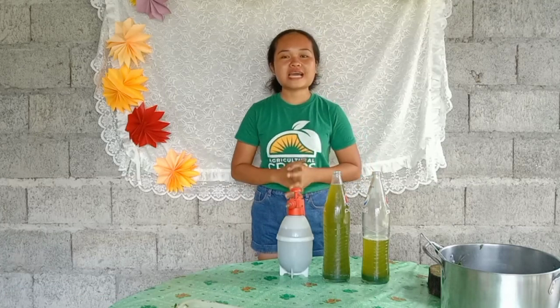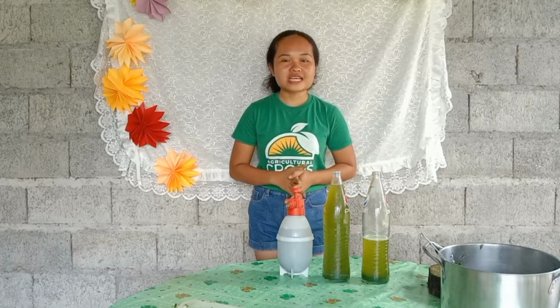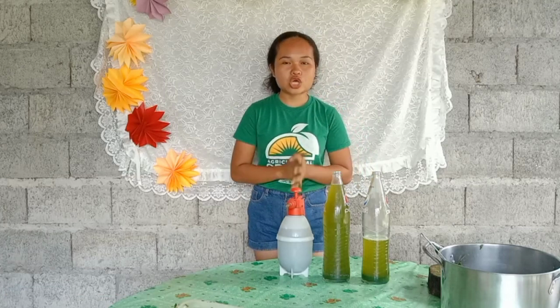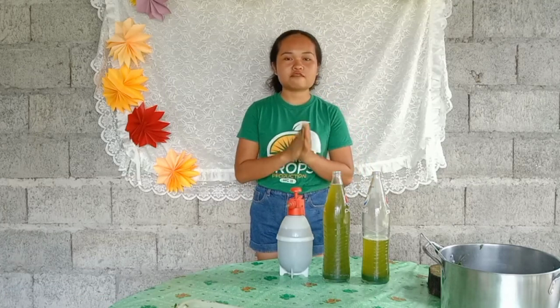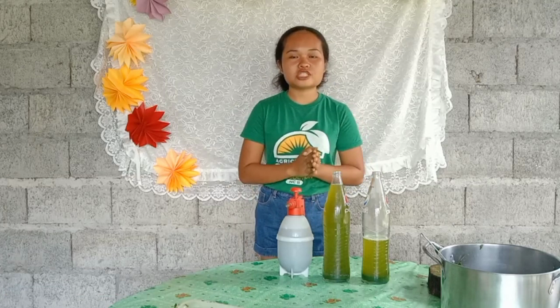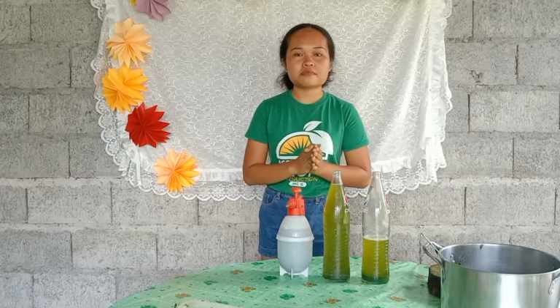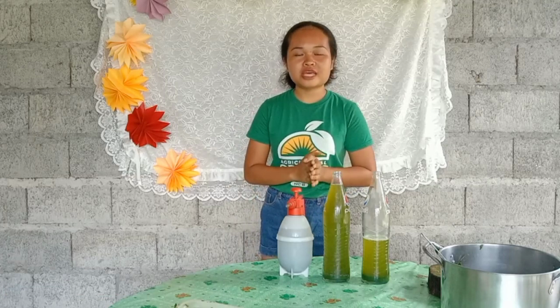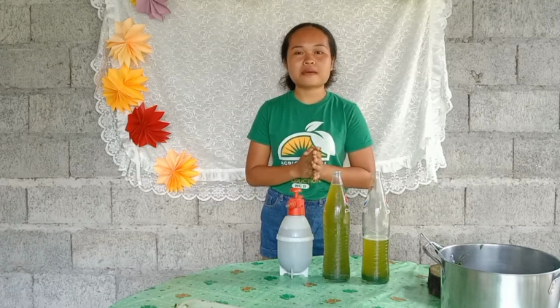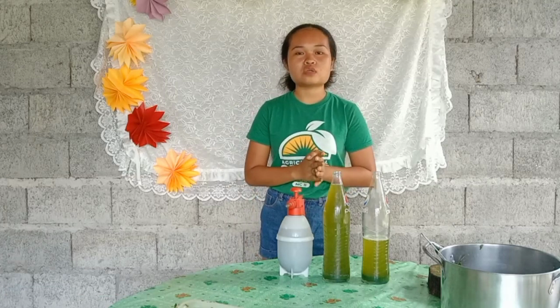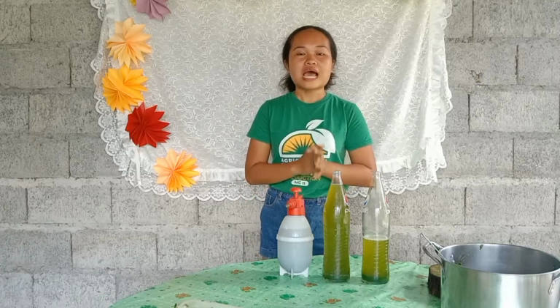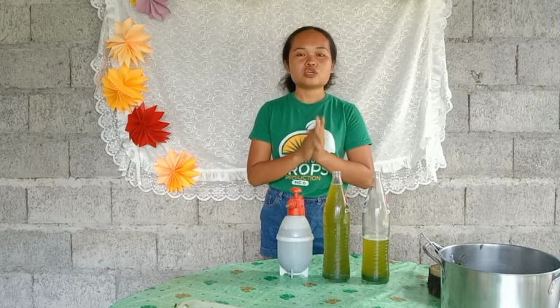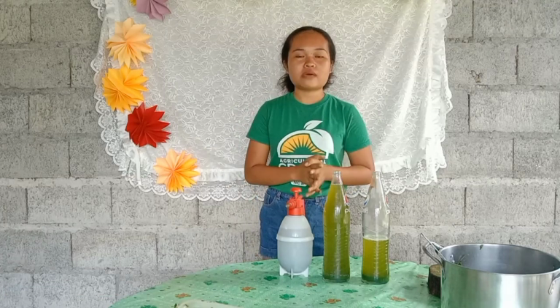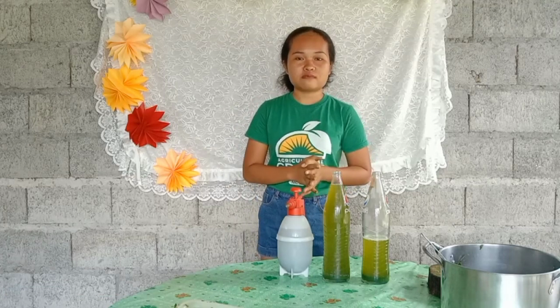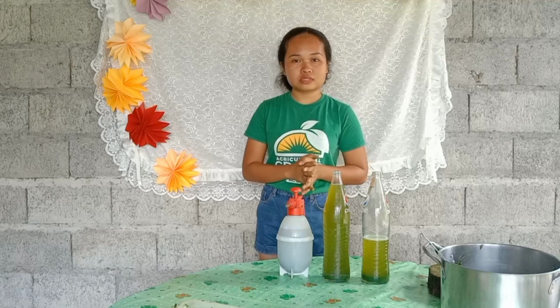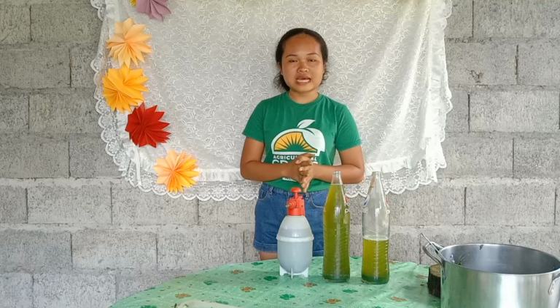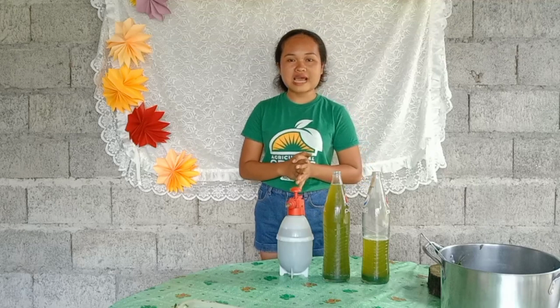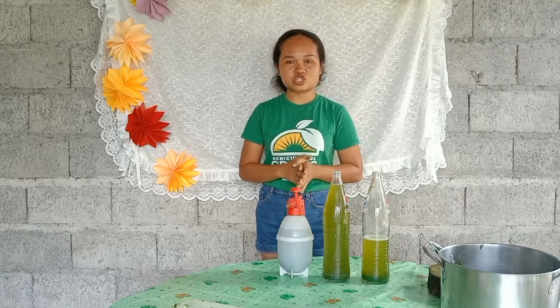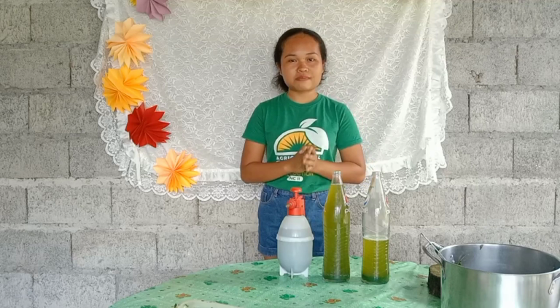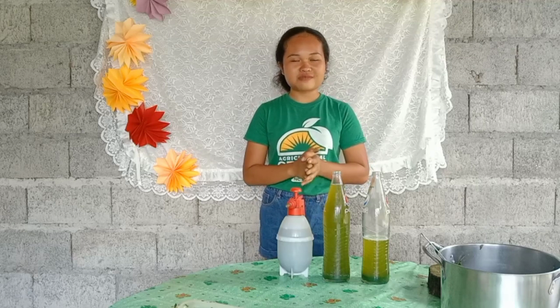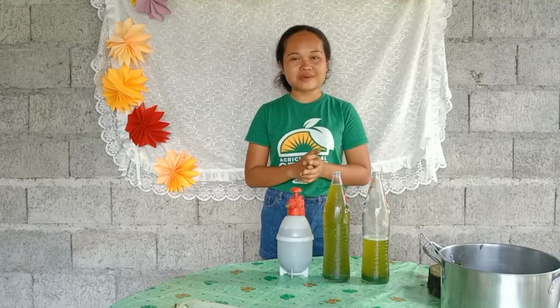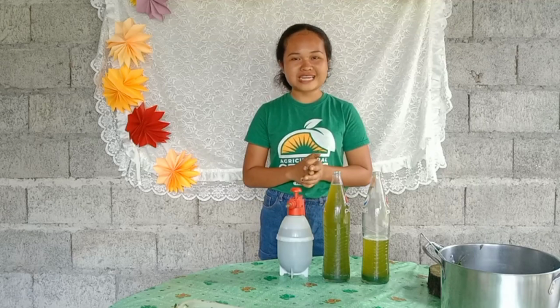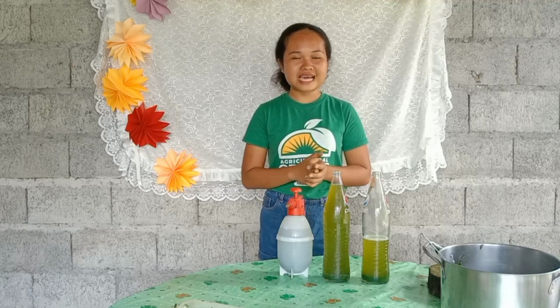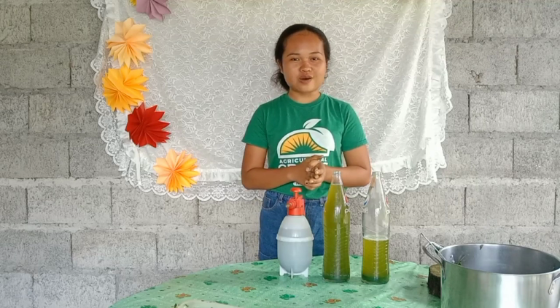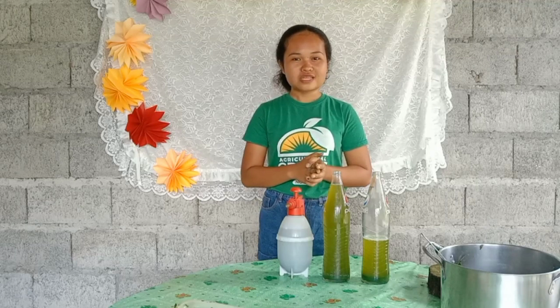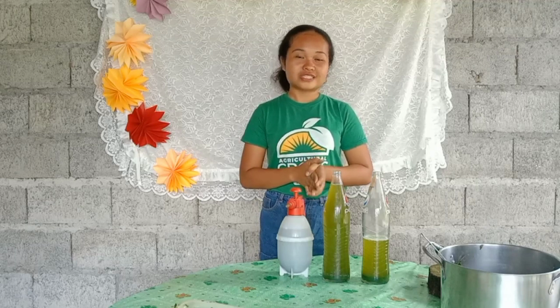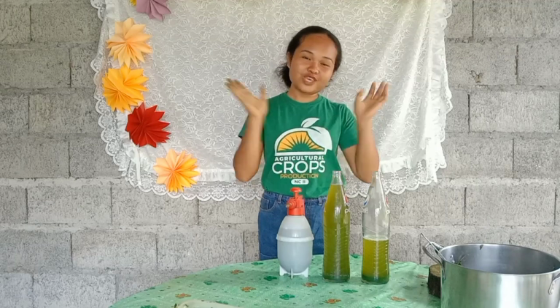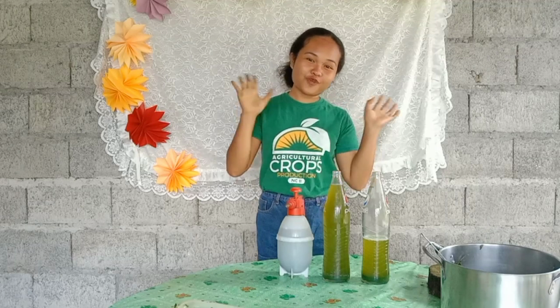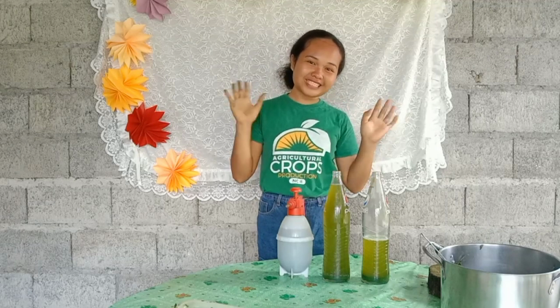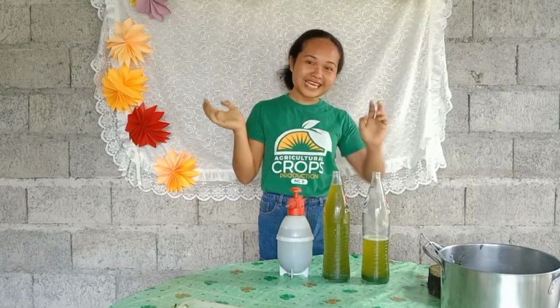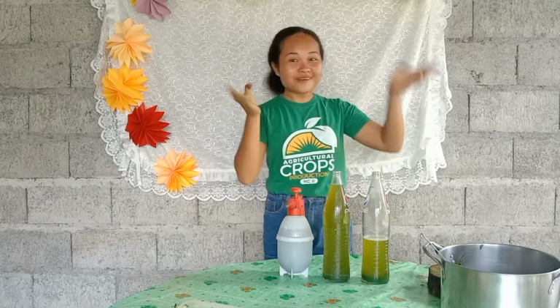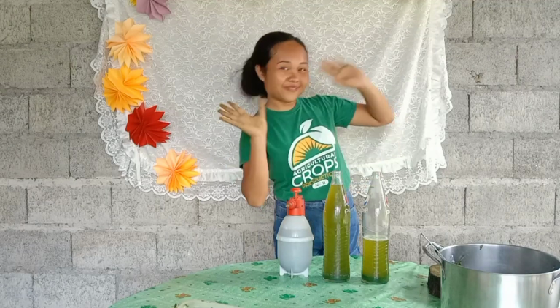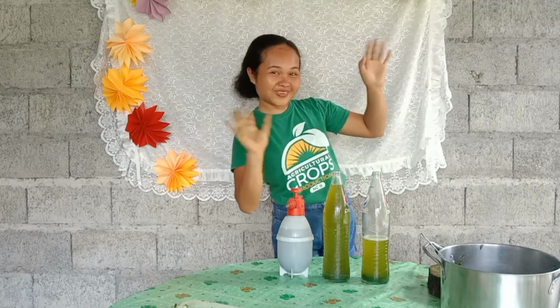Hopefully, guys, you have learned something about how to make botanical extract made by Madre de Cacao. Thank you for watching! Bye-bye!